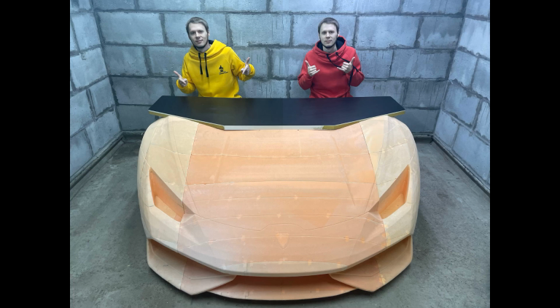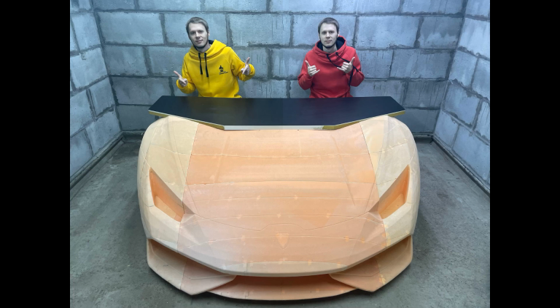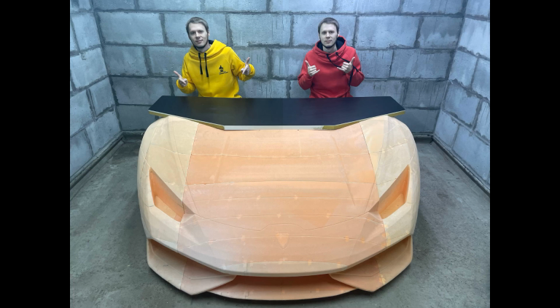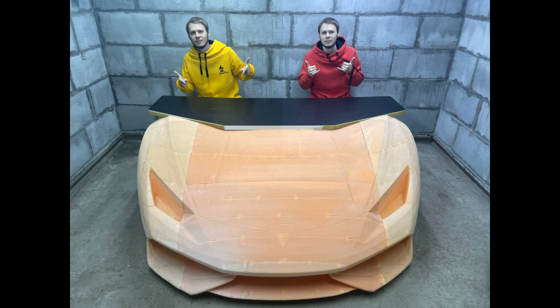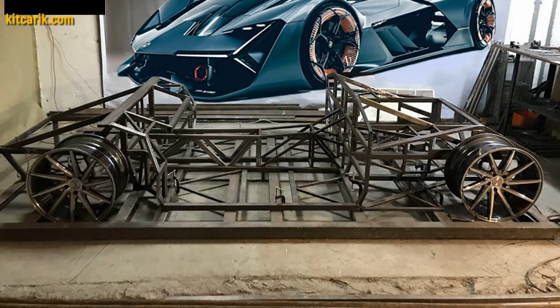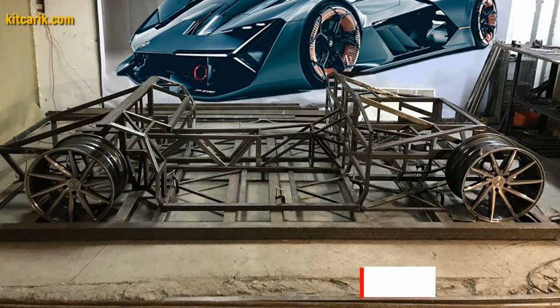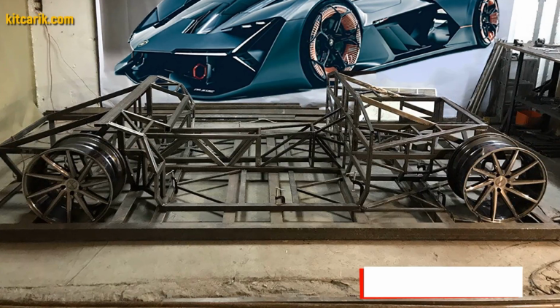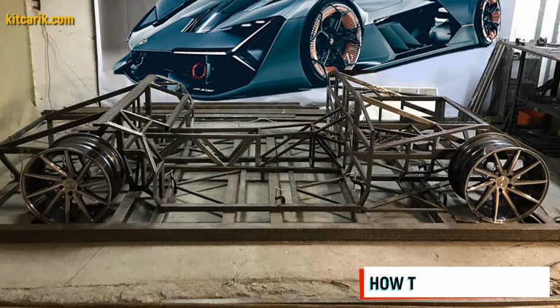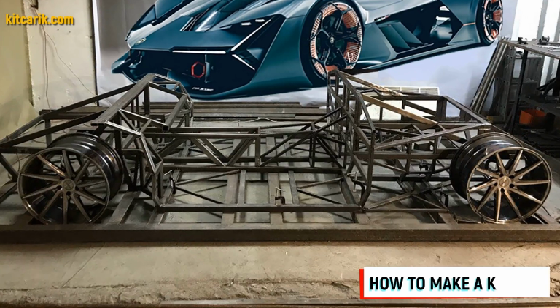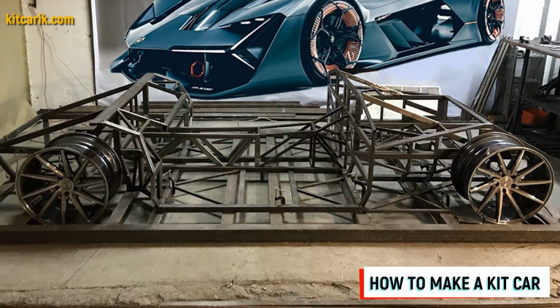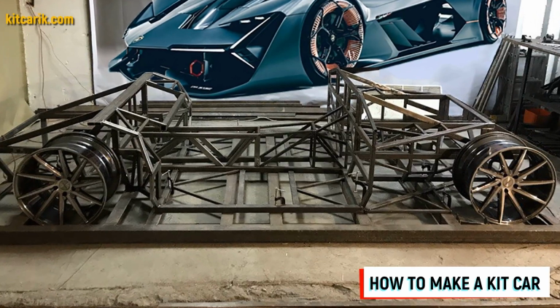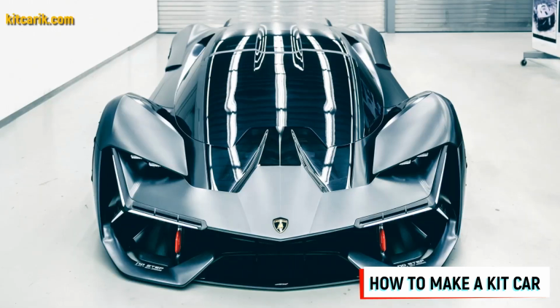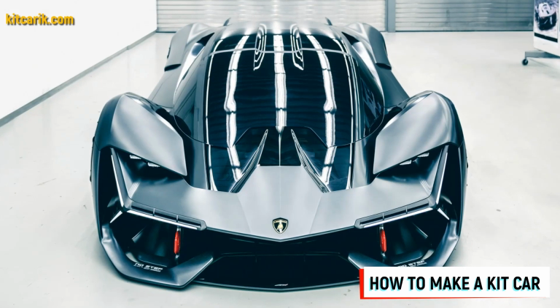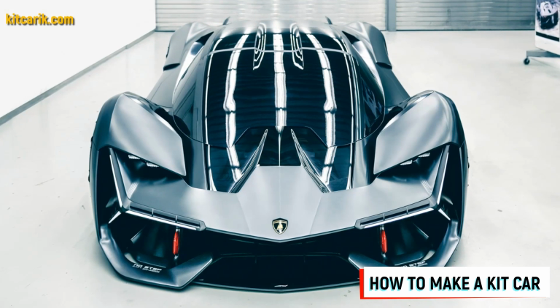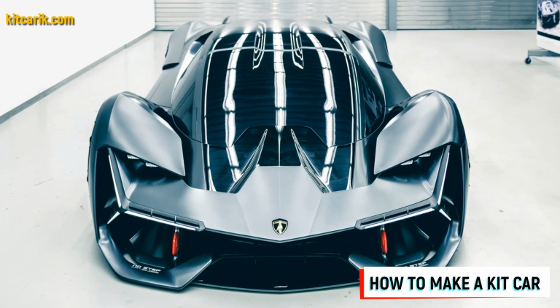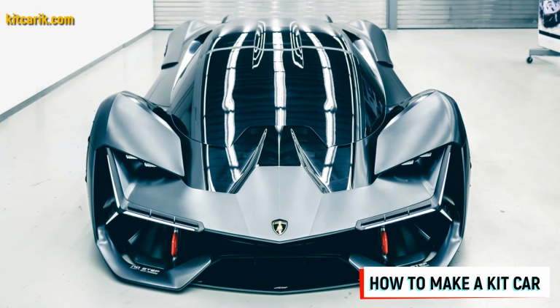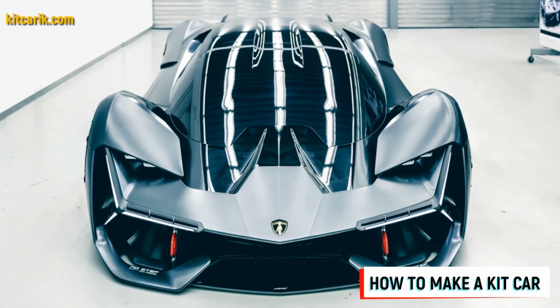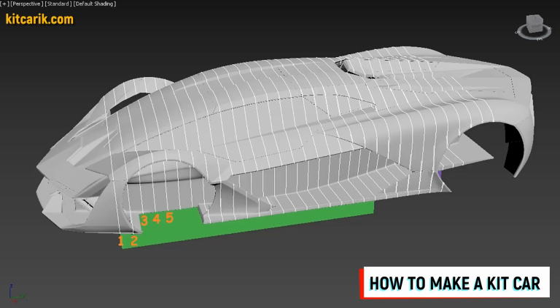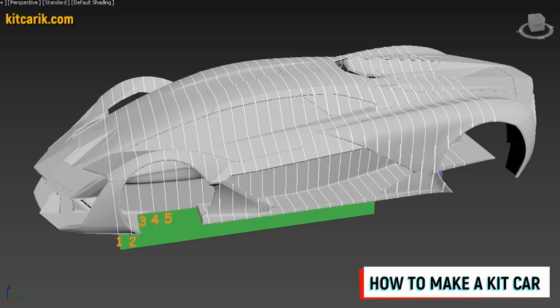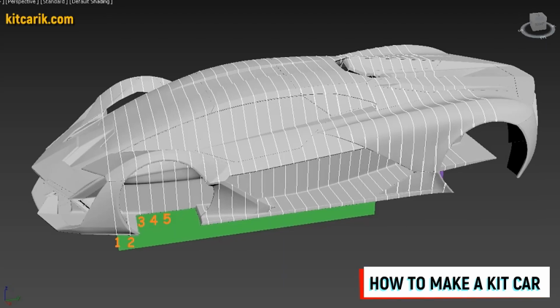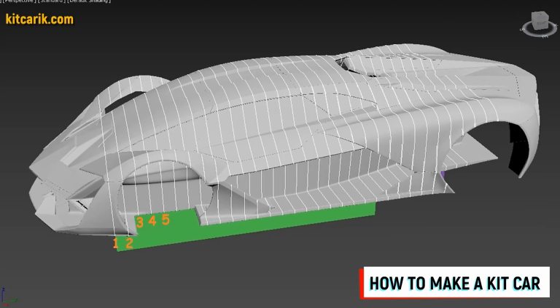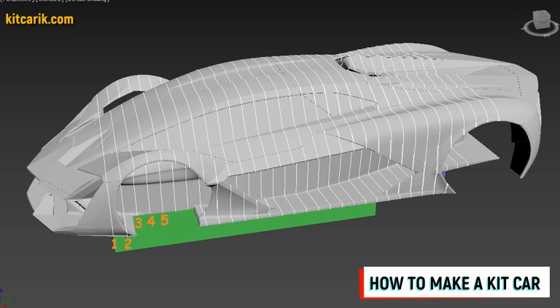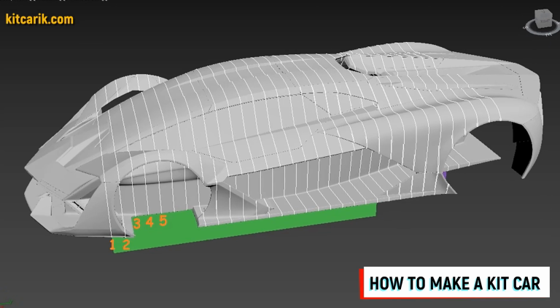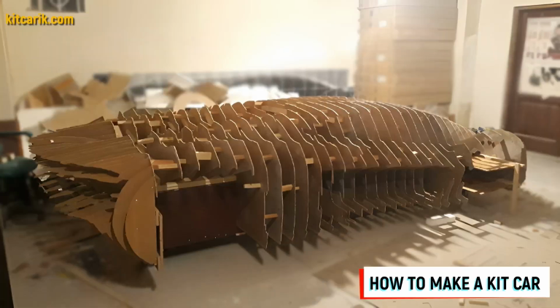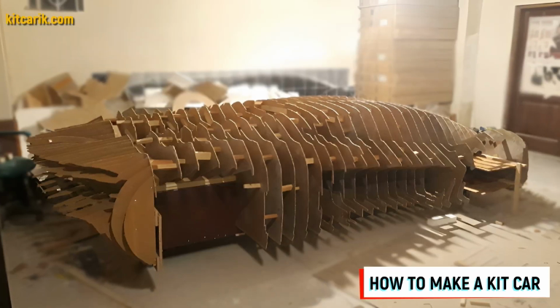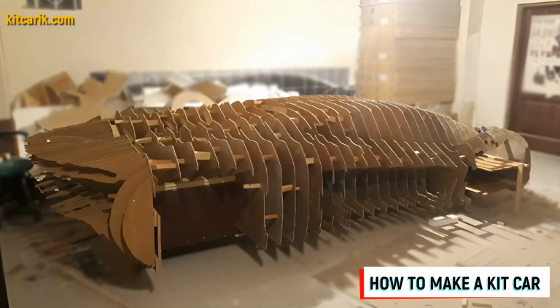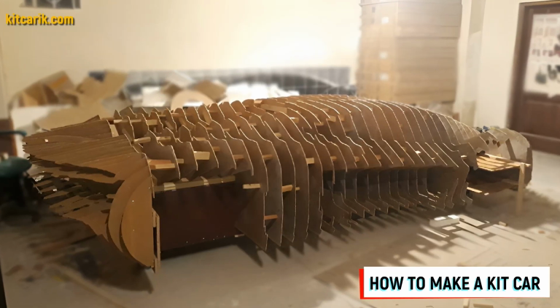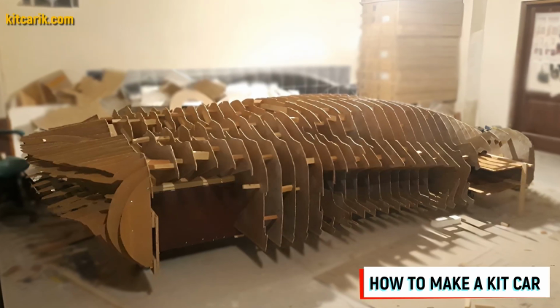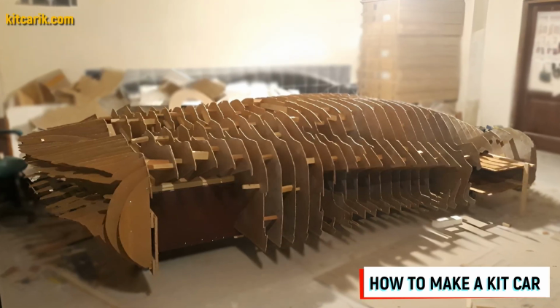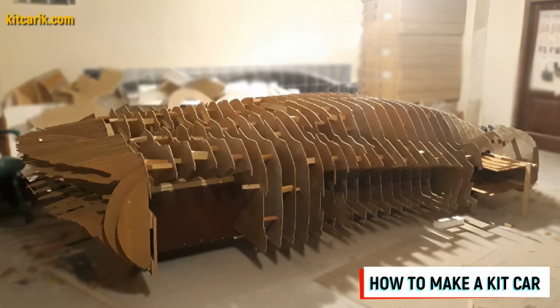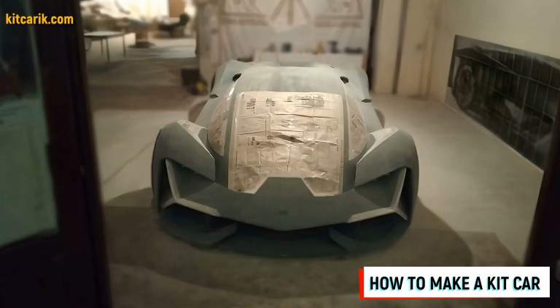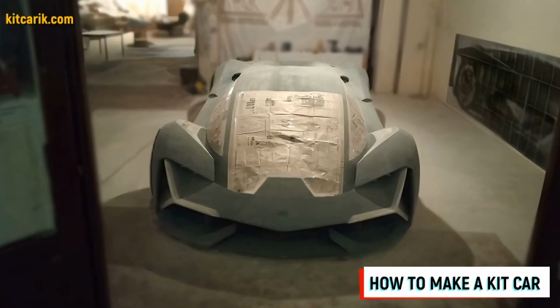Hi guys, here is how my client cheaply made a kit car — a Lamborghini Terzo Millenio replica — from my digital car body buck files.